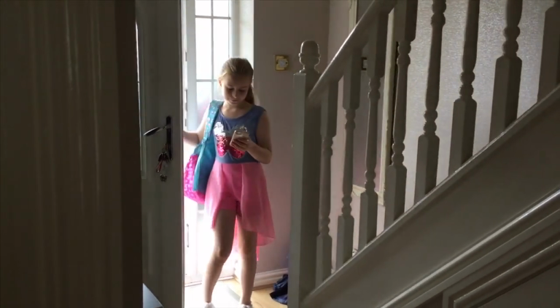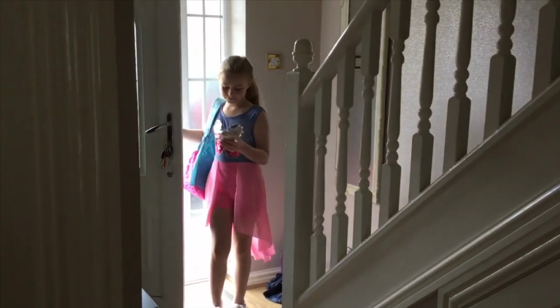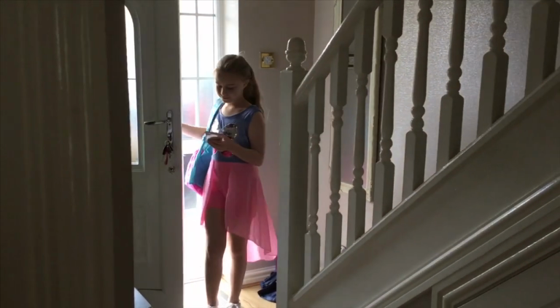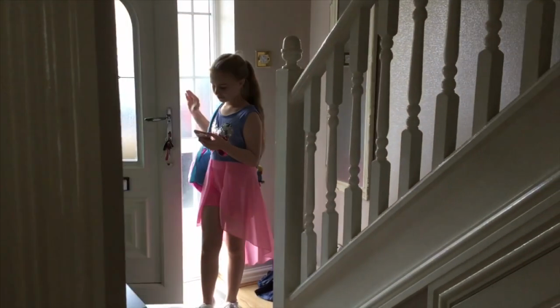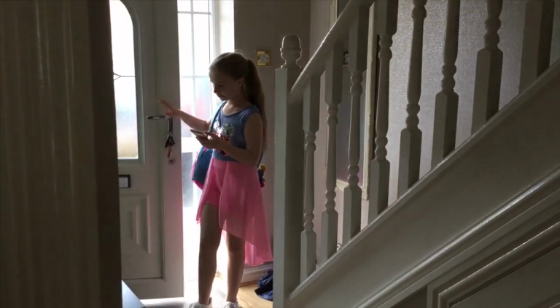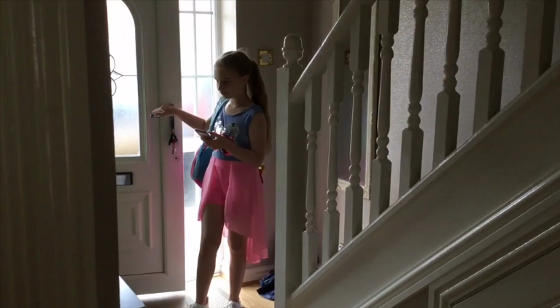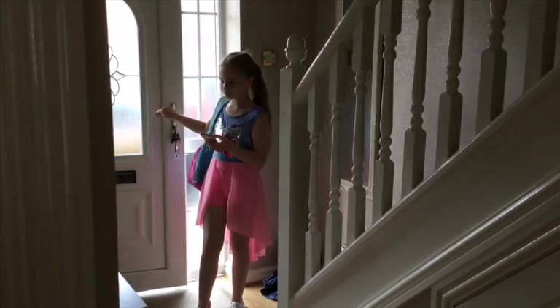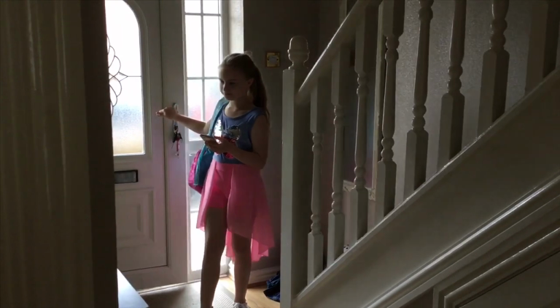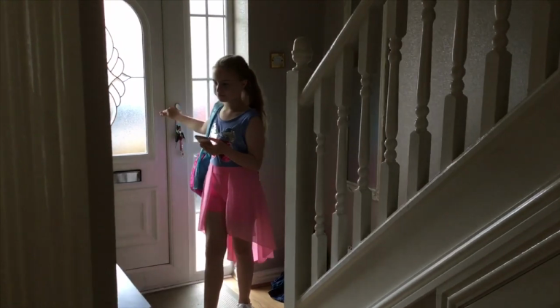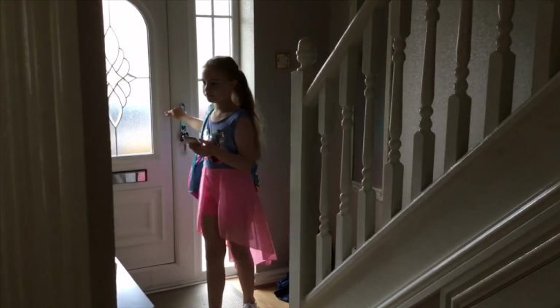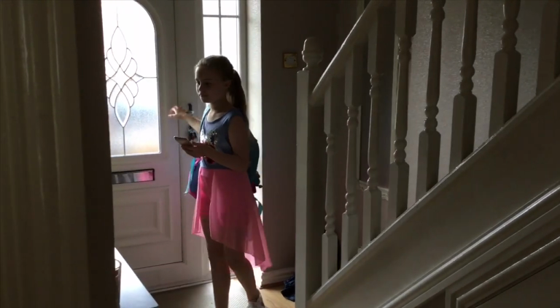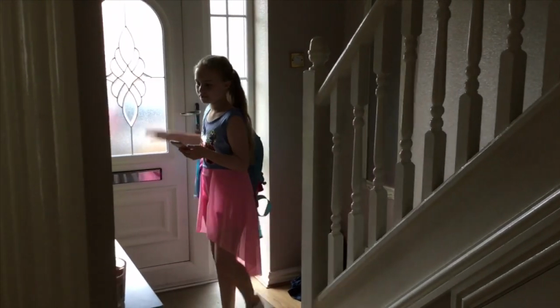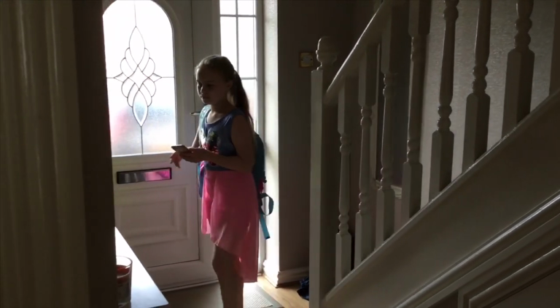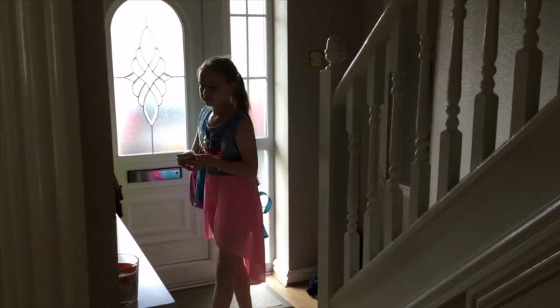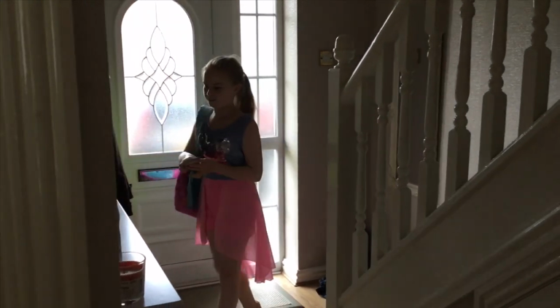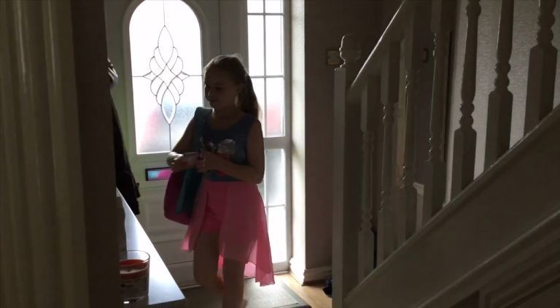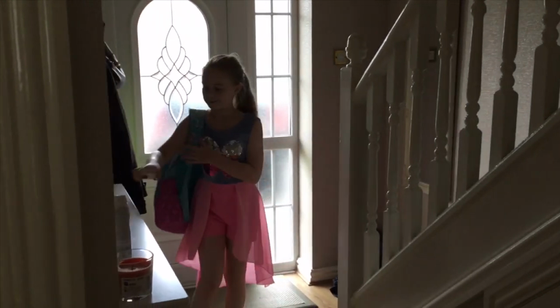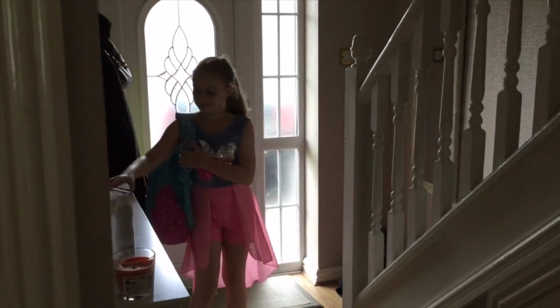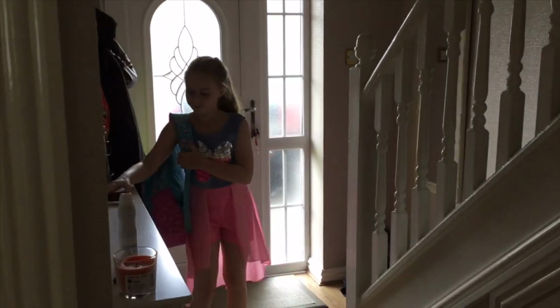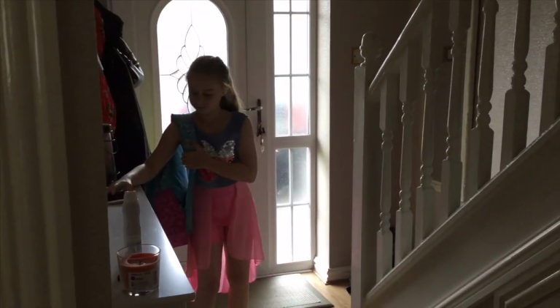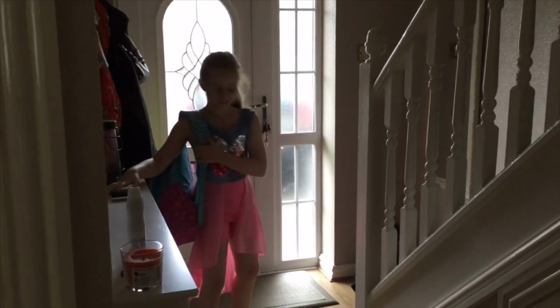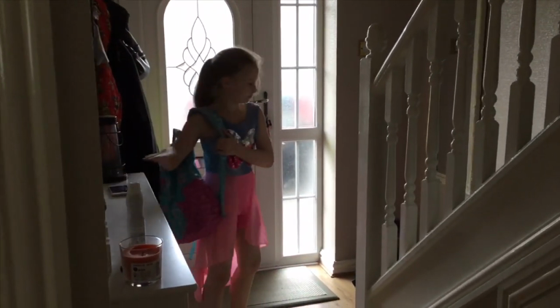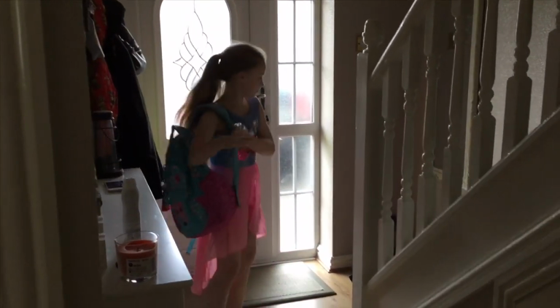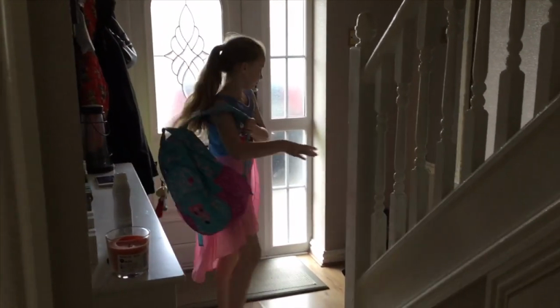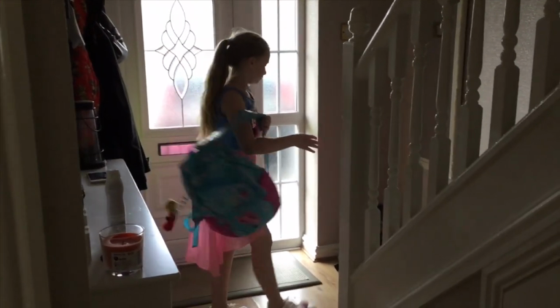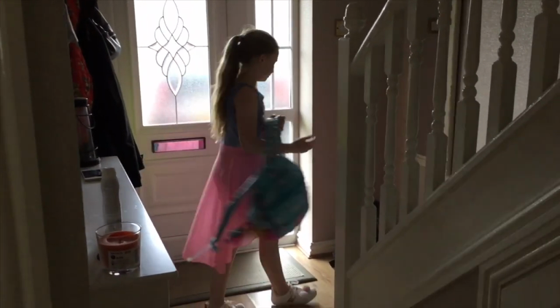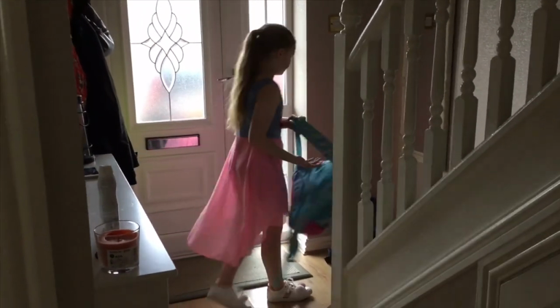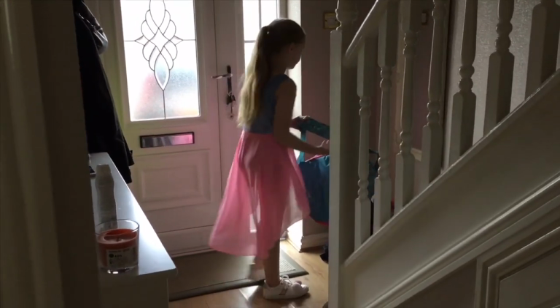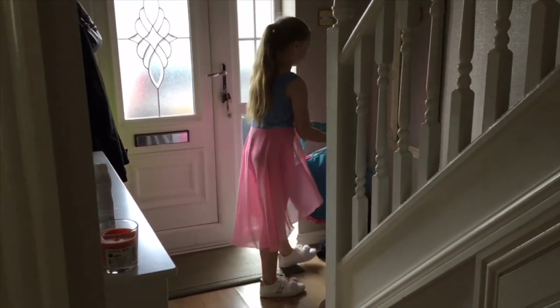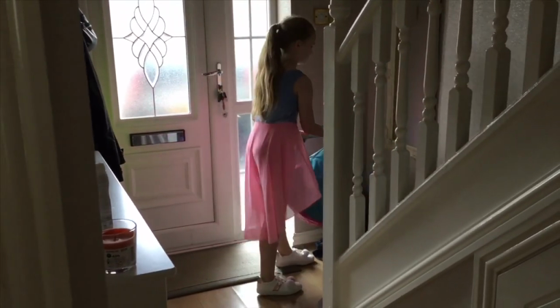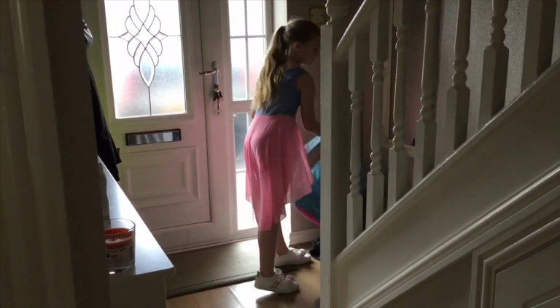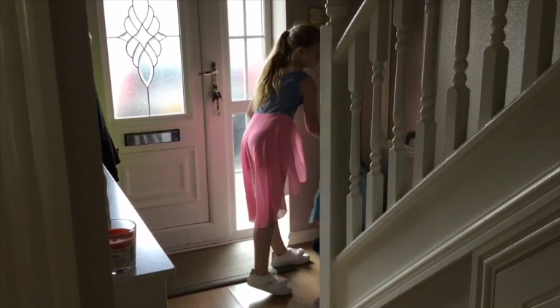So the first thing I do is come home from school and I place my phone on the cabinet there and I put my bag in the corner.